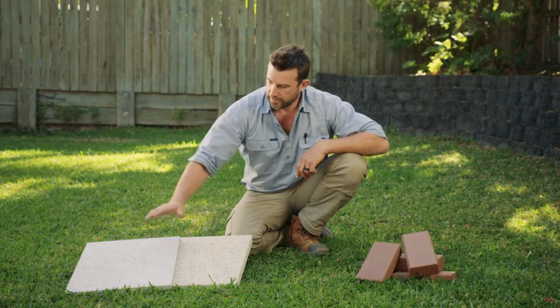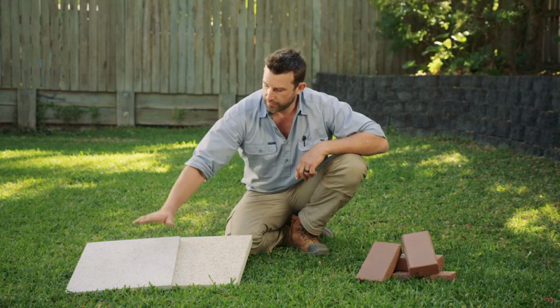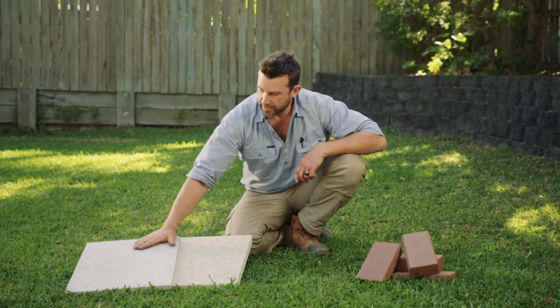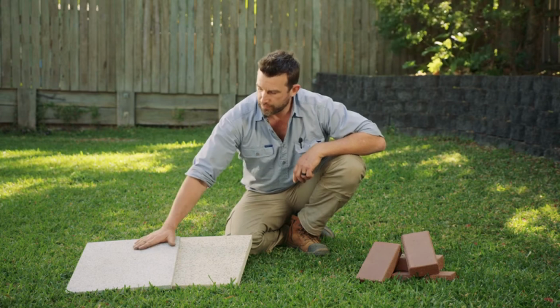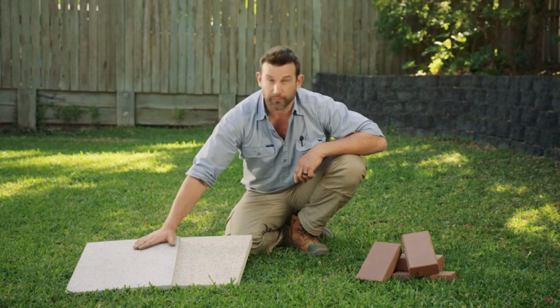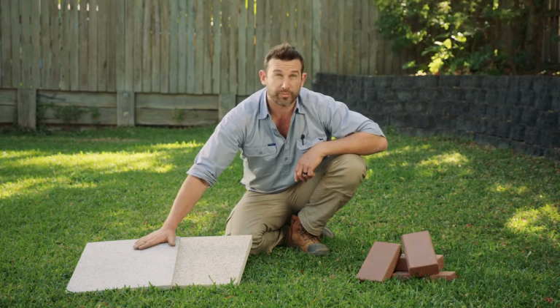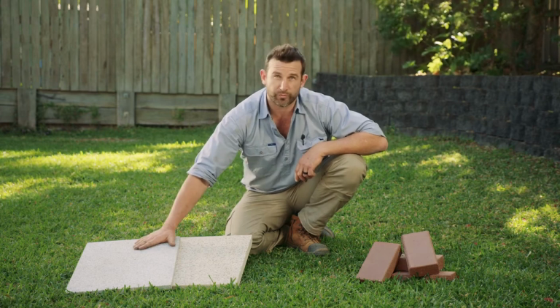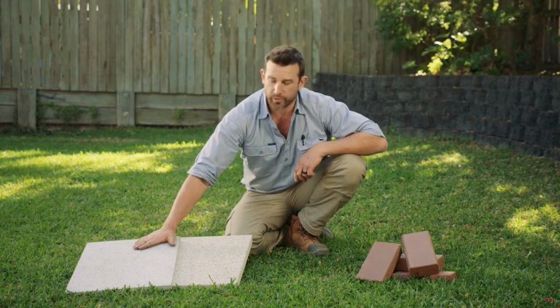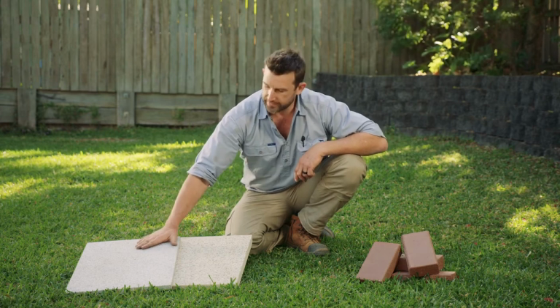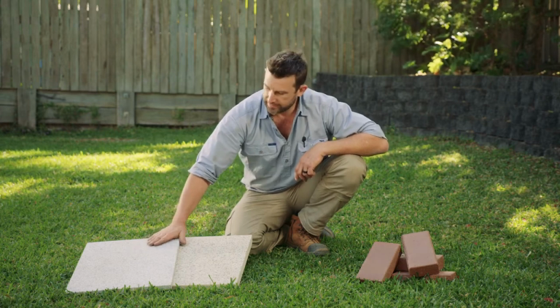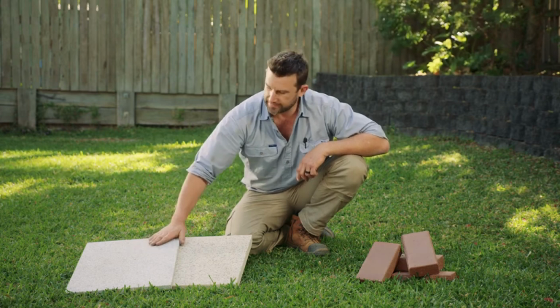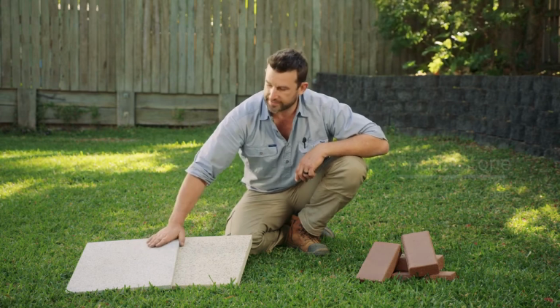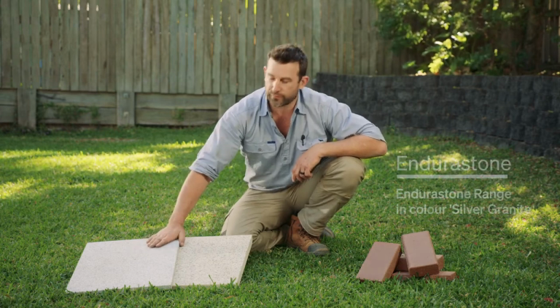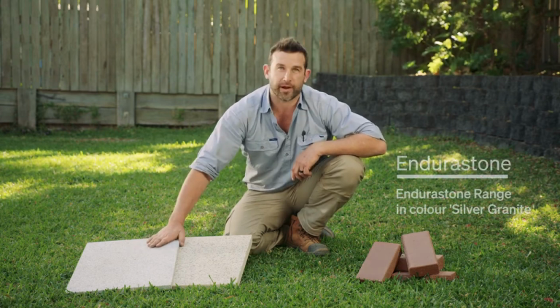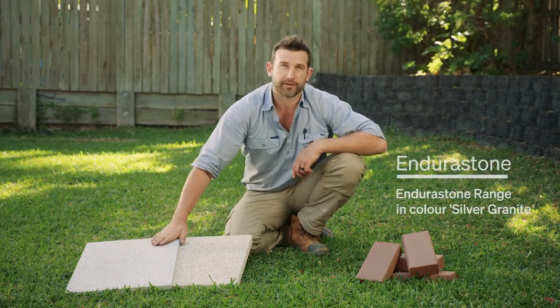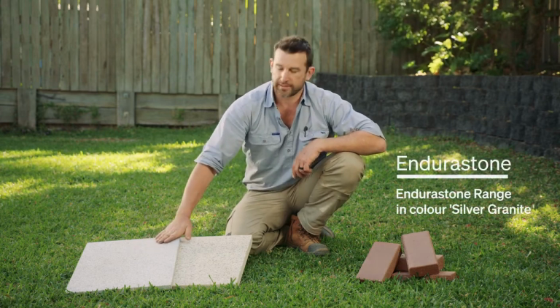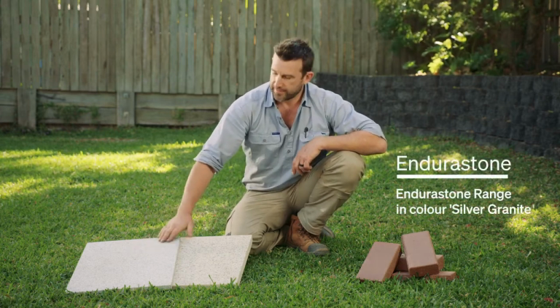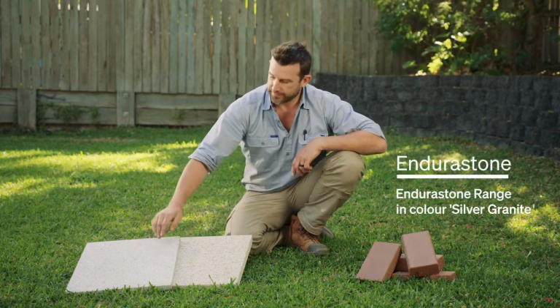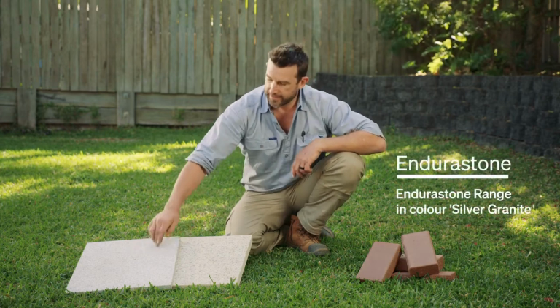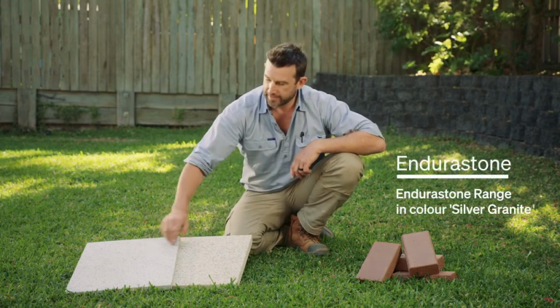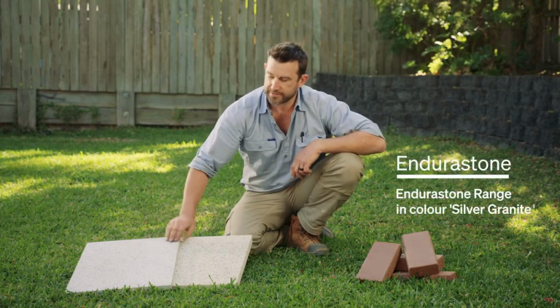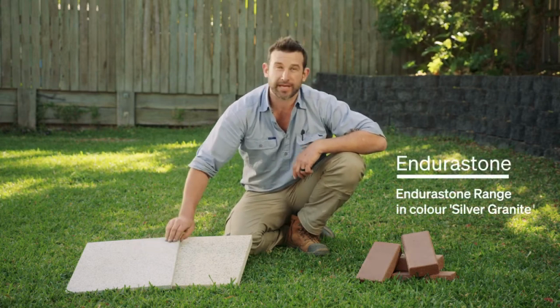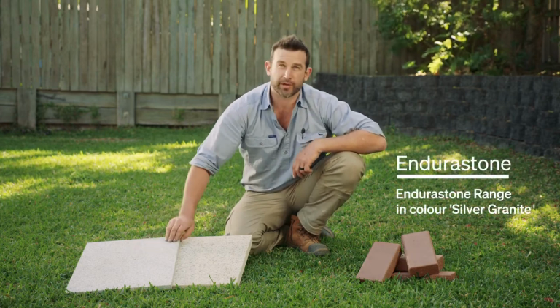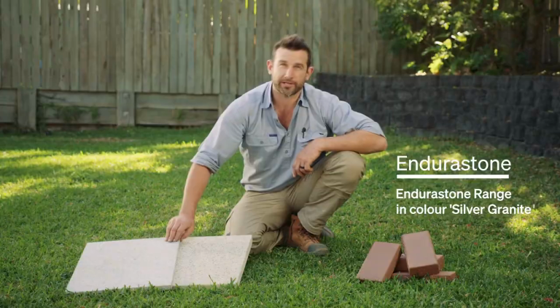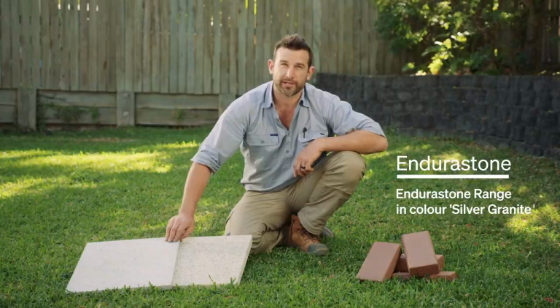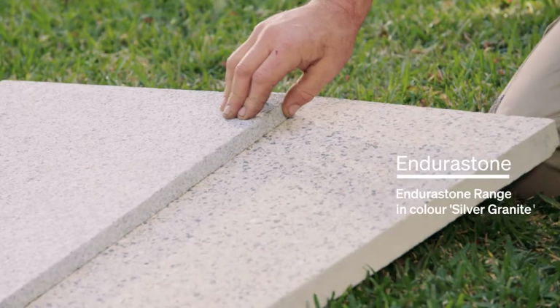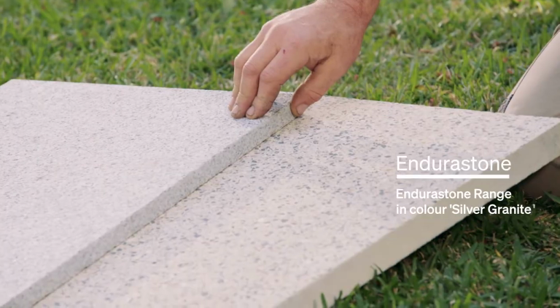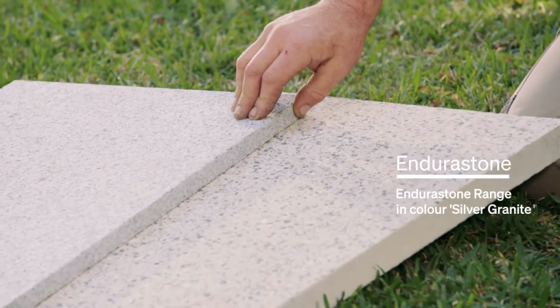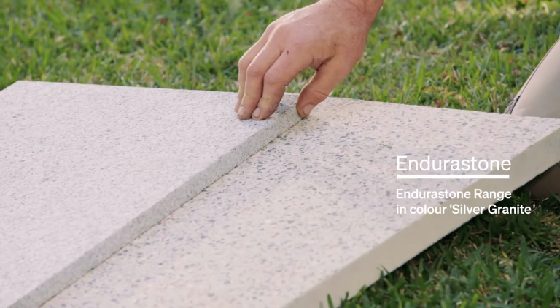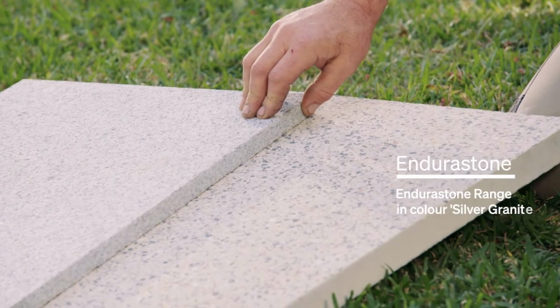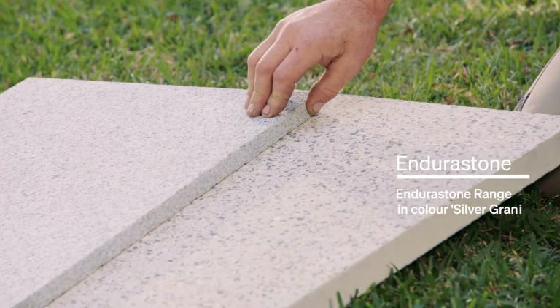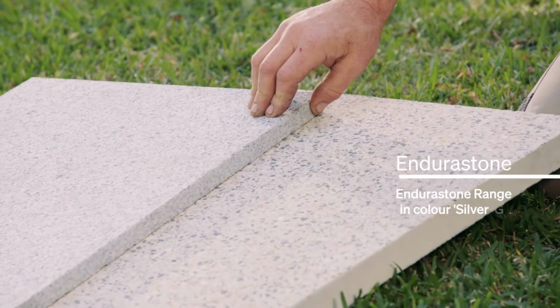Over here we have a really beautiful product, this is our silver granite. This one here is made by nature and perfected by Urban Stone.